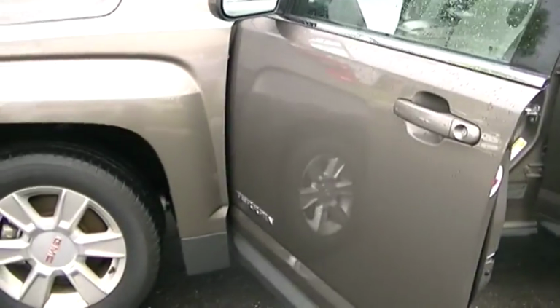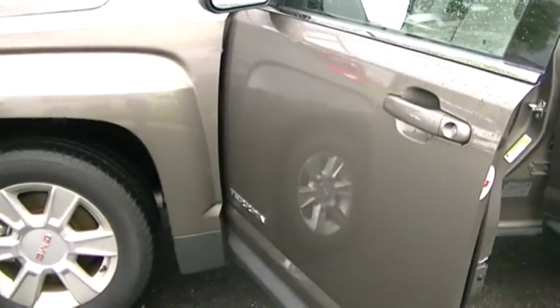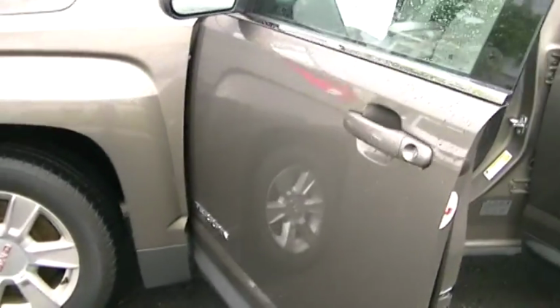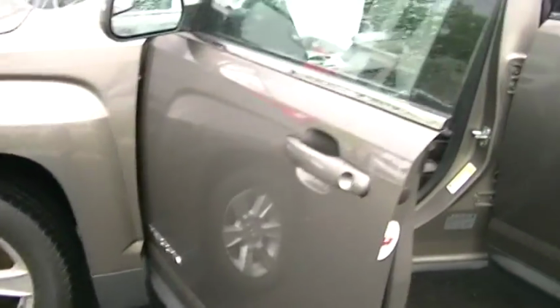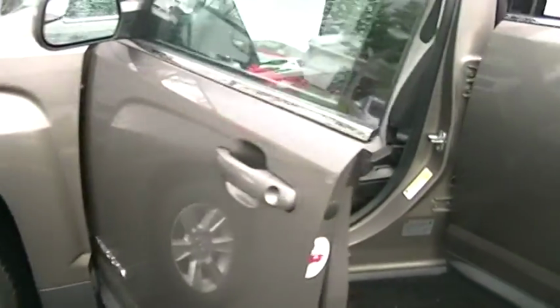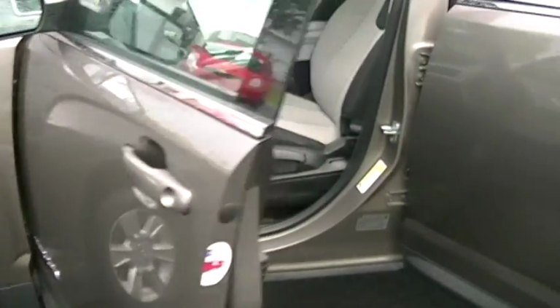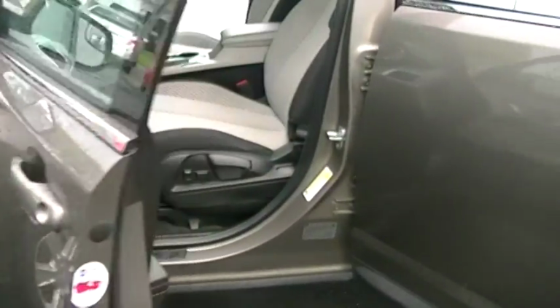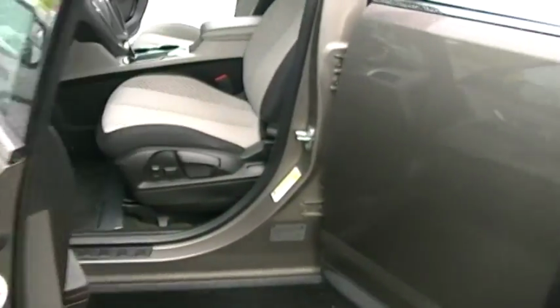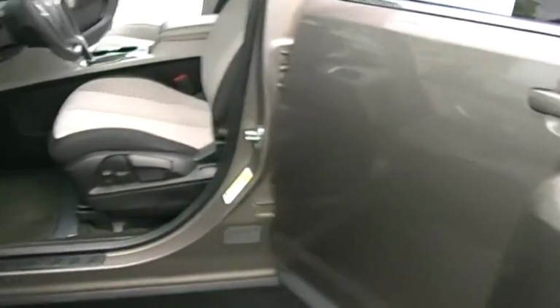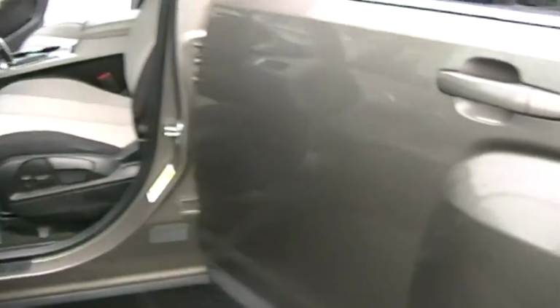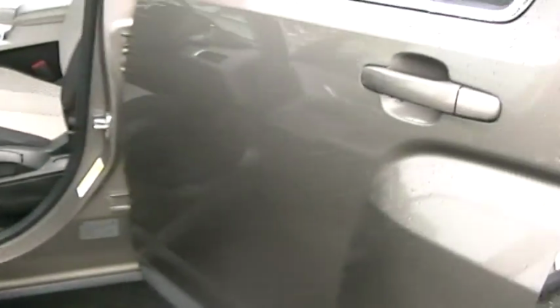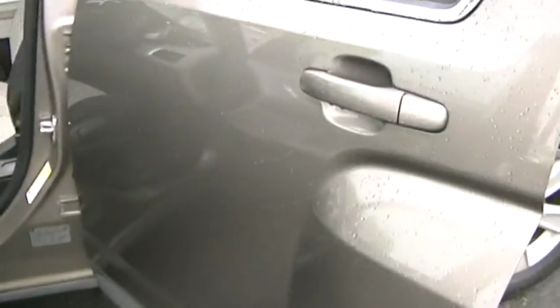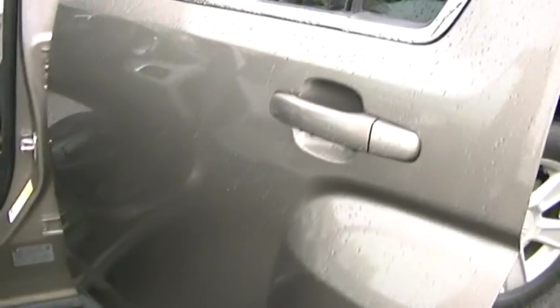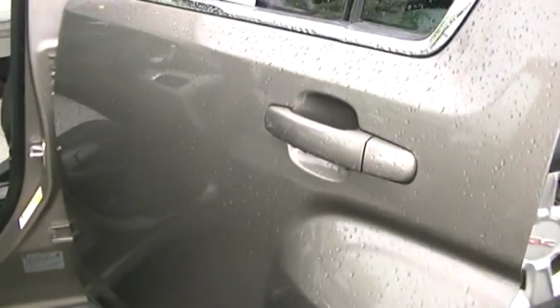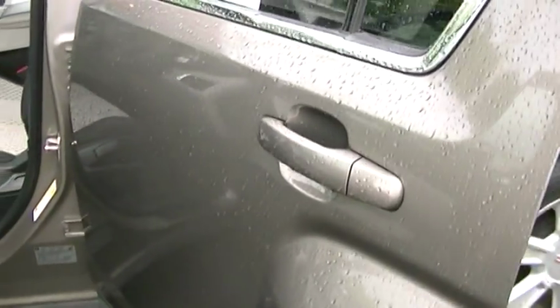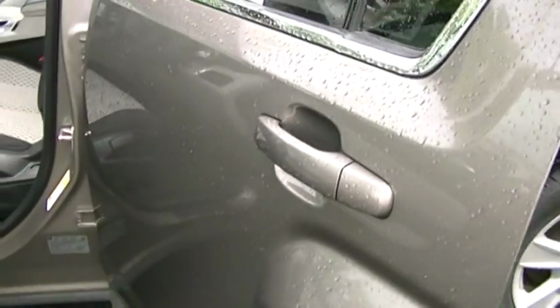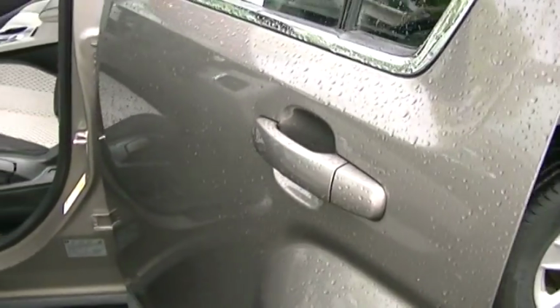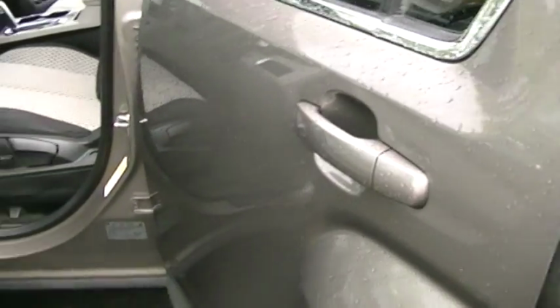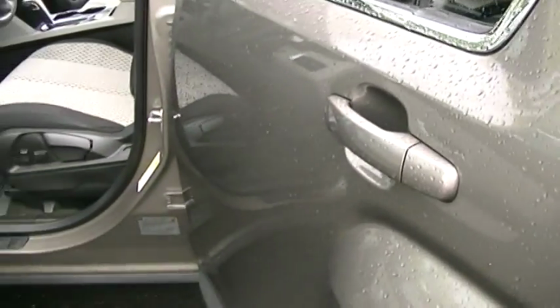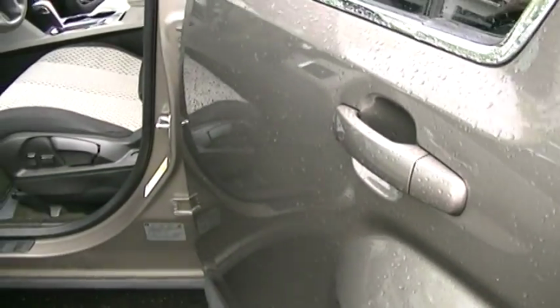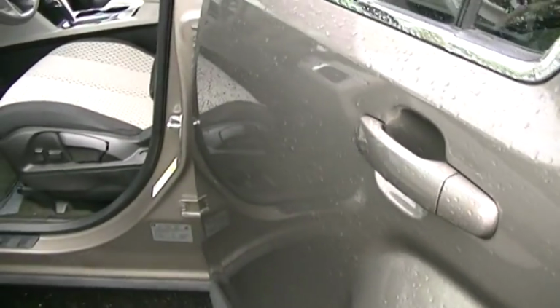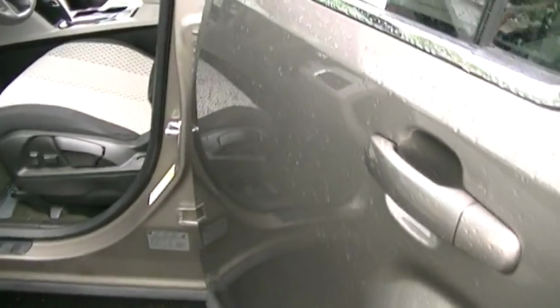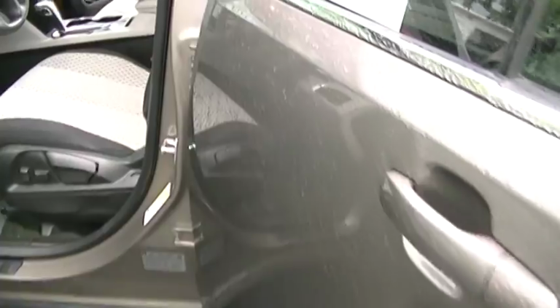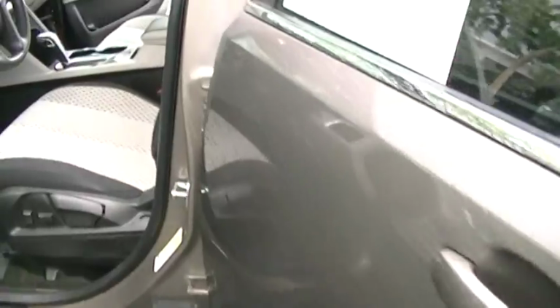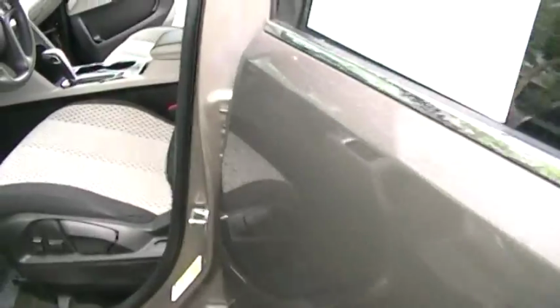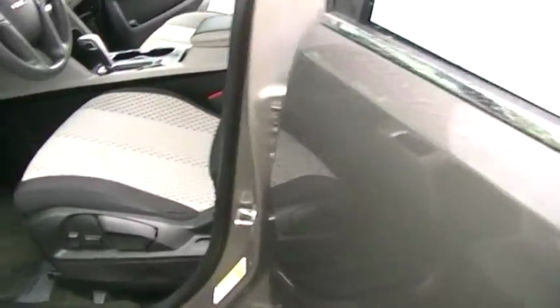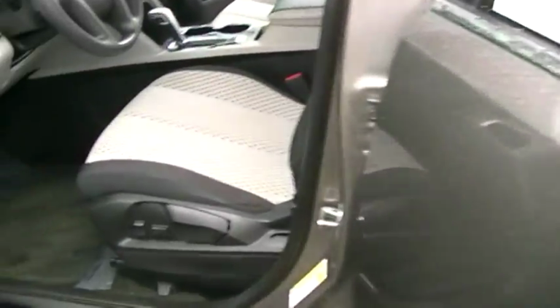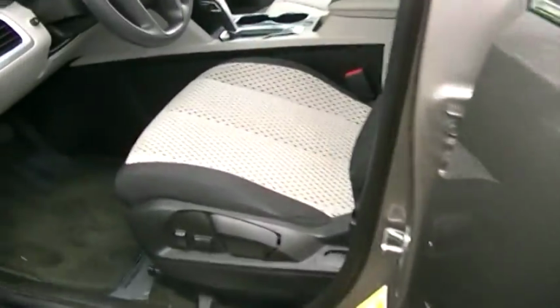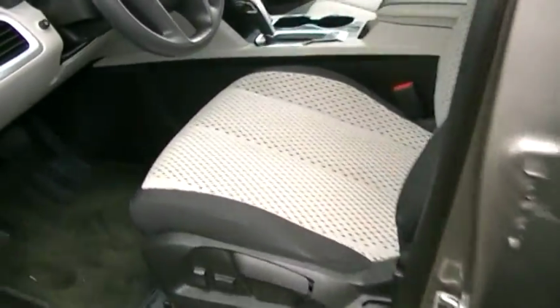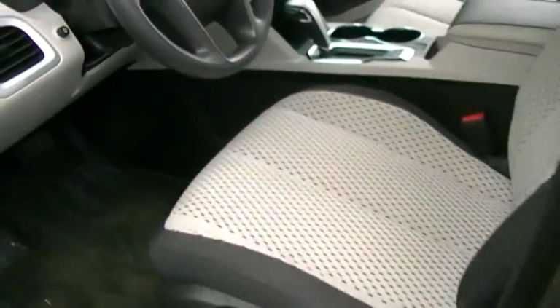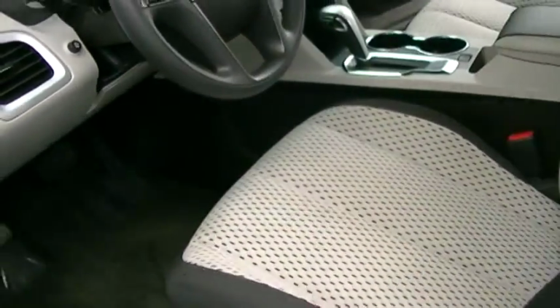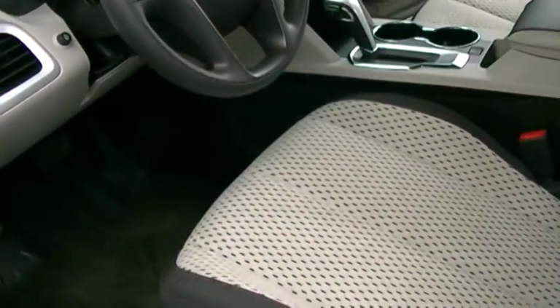Coming around here to the driver's side. The car is in great condition. The body's in great shape — it's almost perfect.